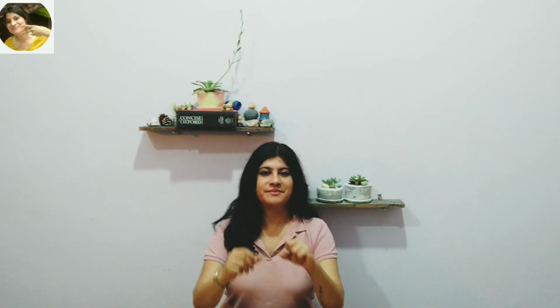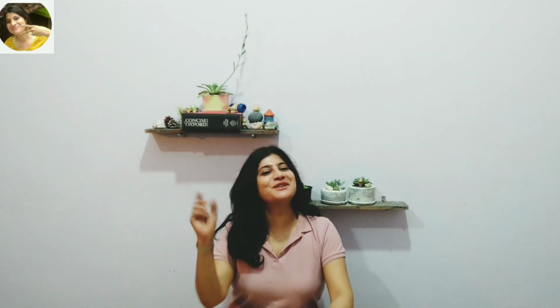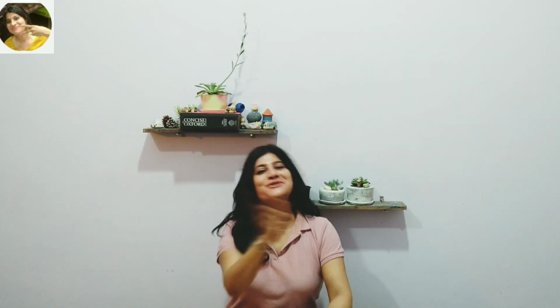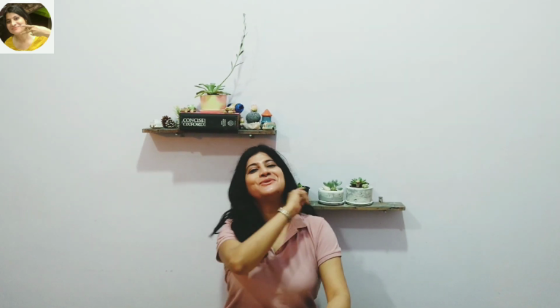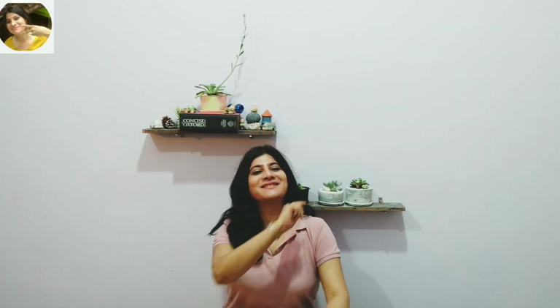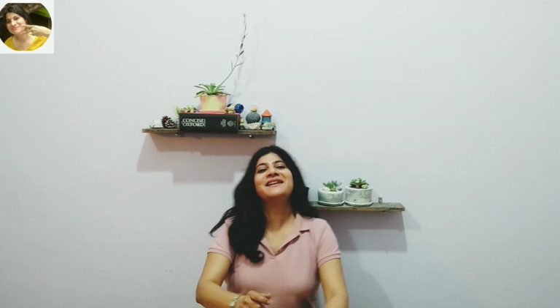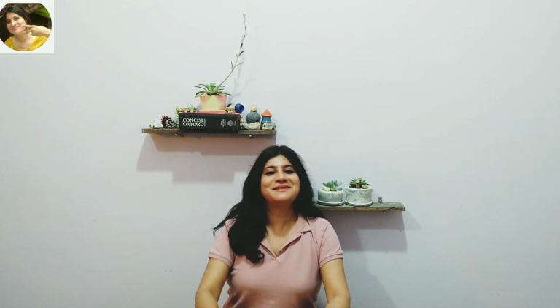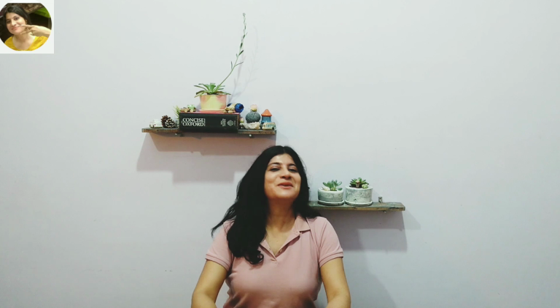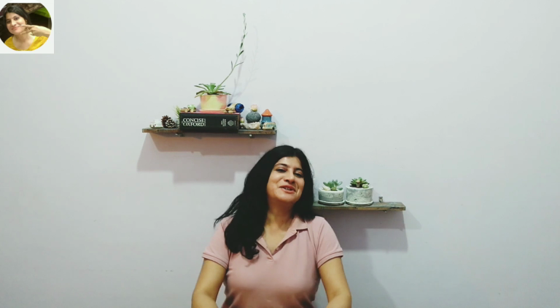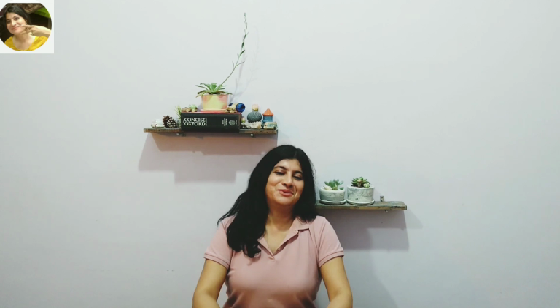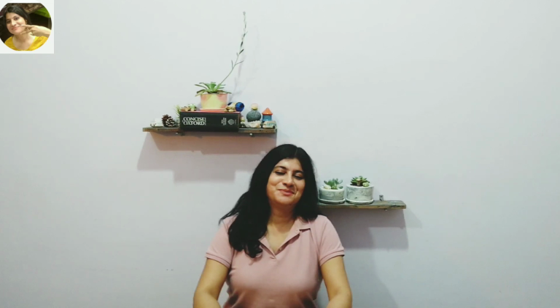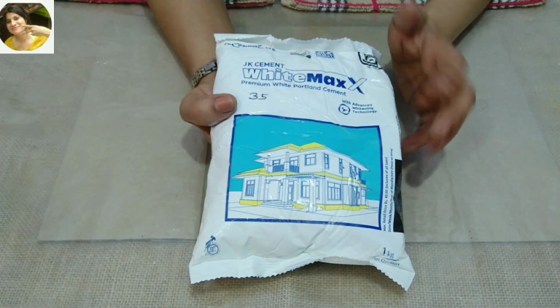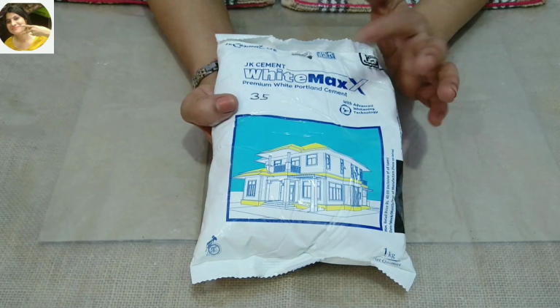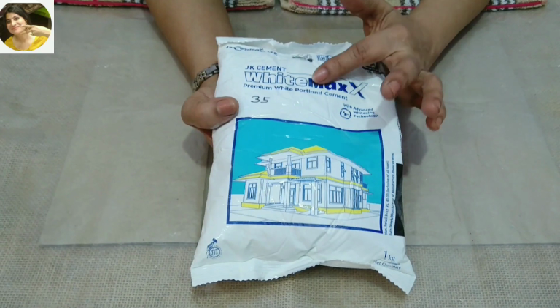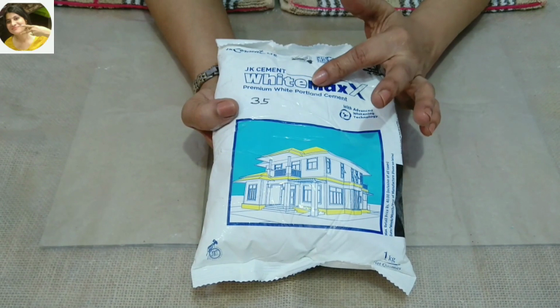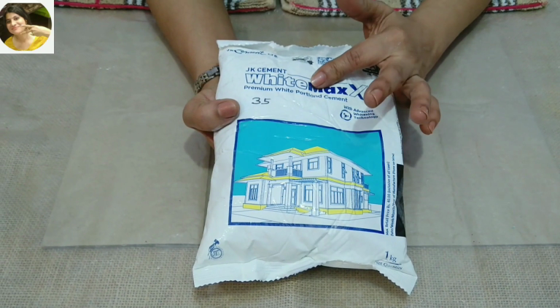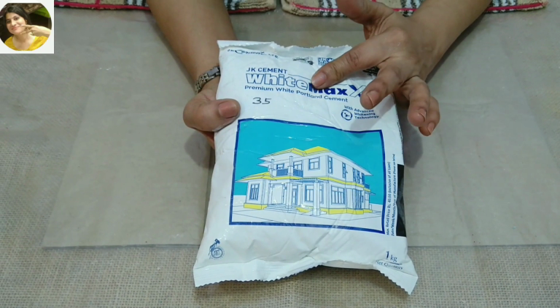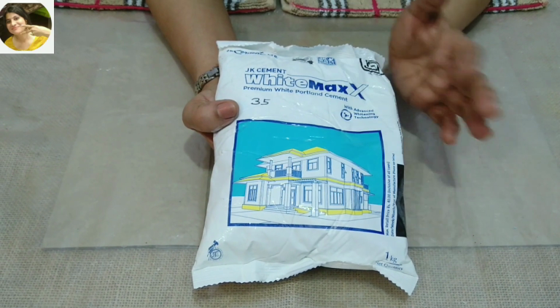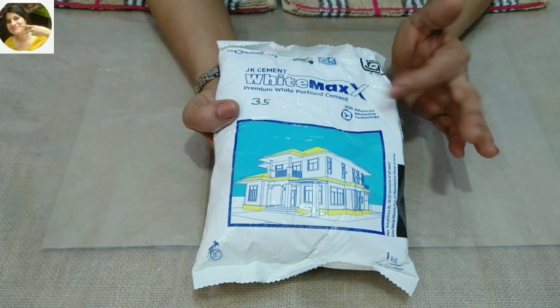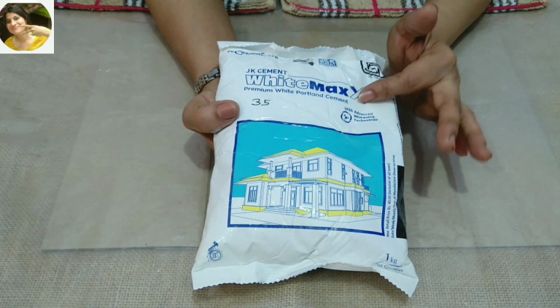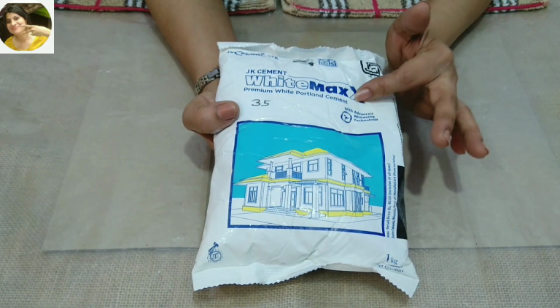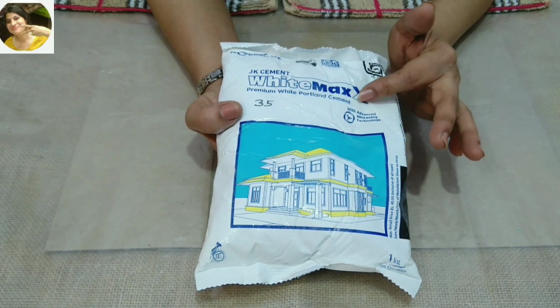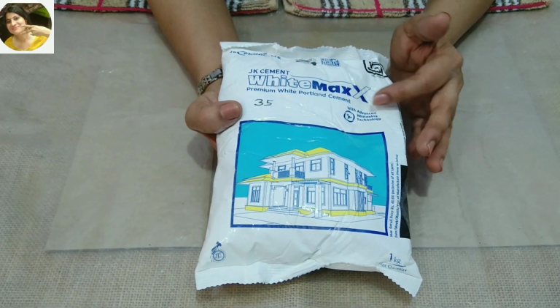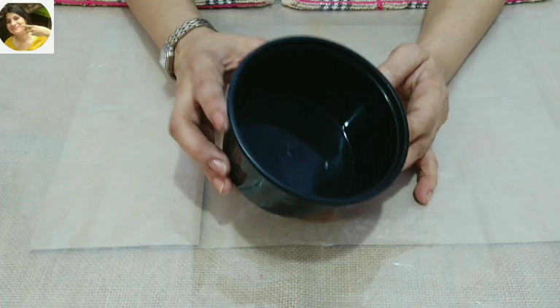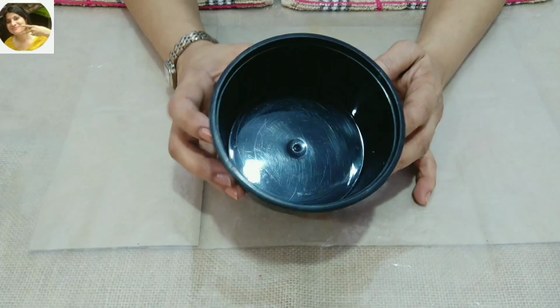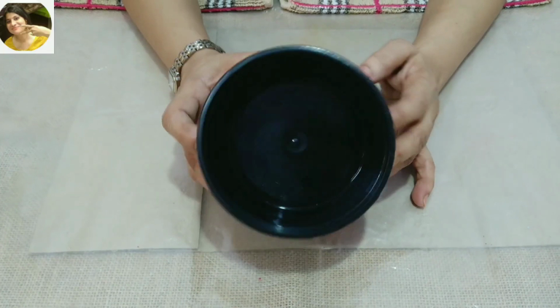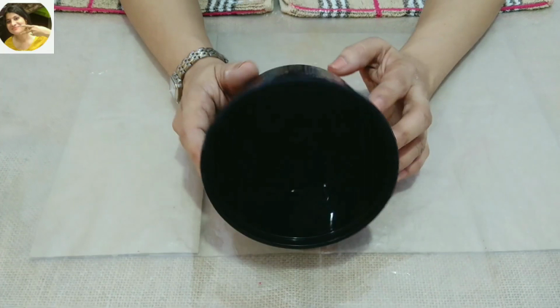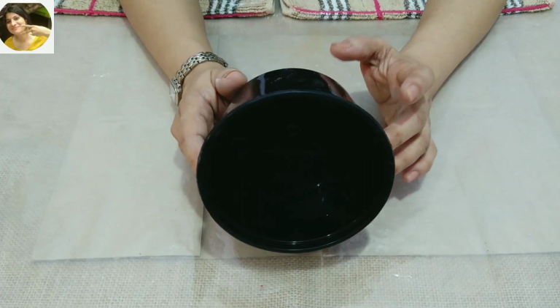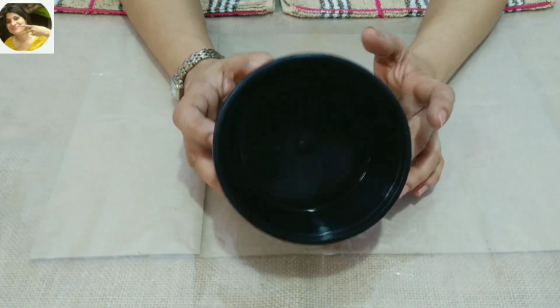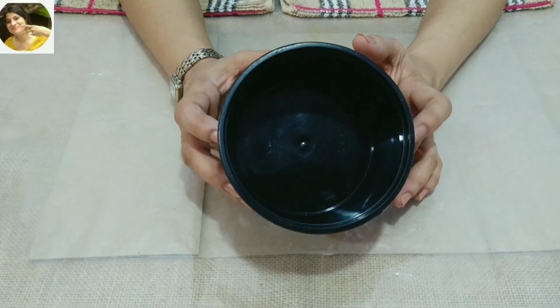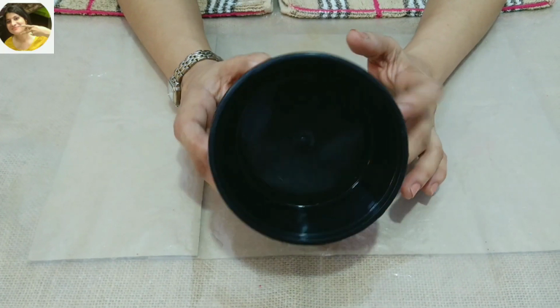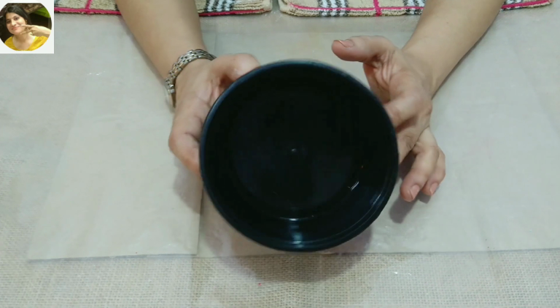I will mix 3 colors and make a pot. Let's start today's video. I am taking white cement.